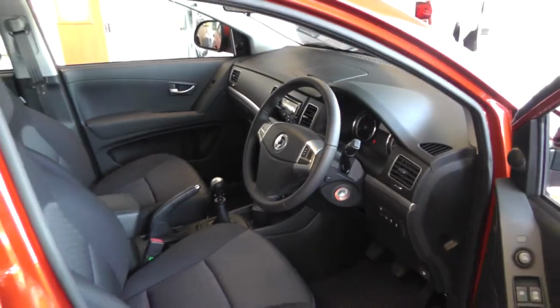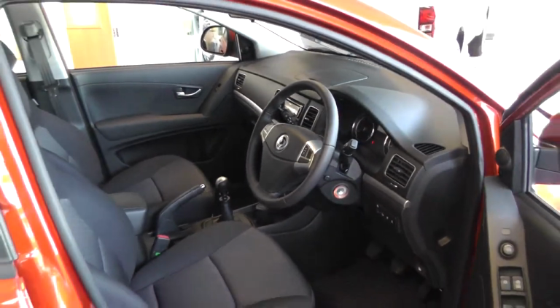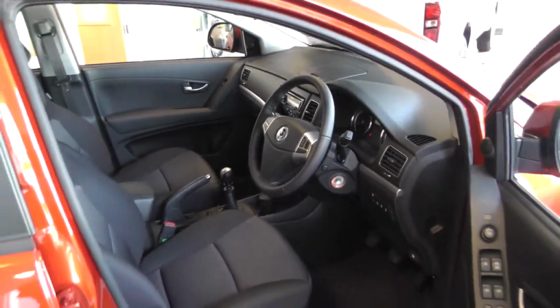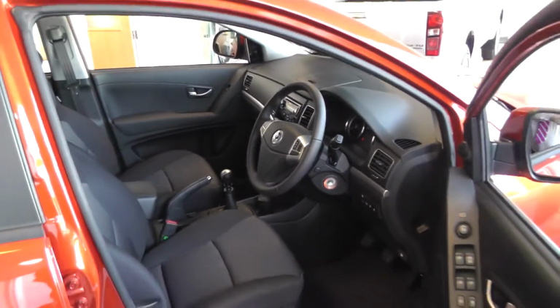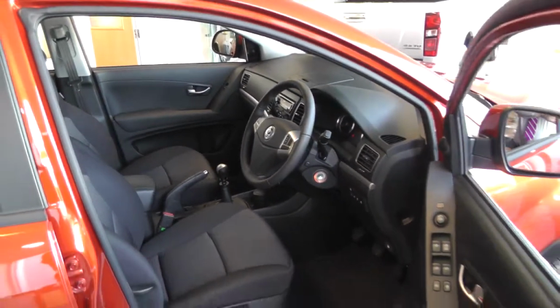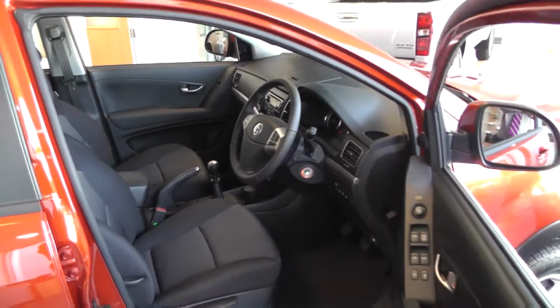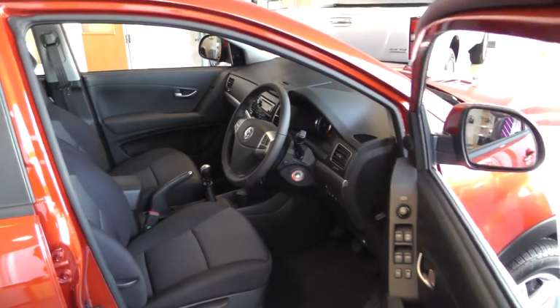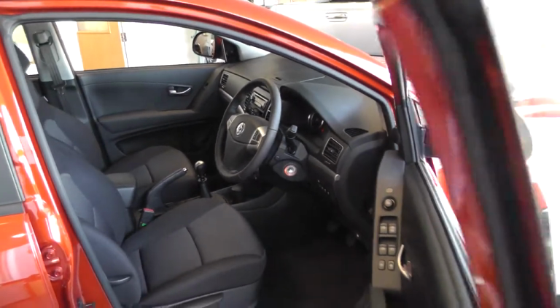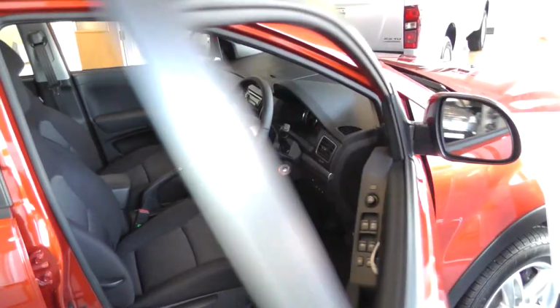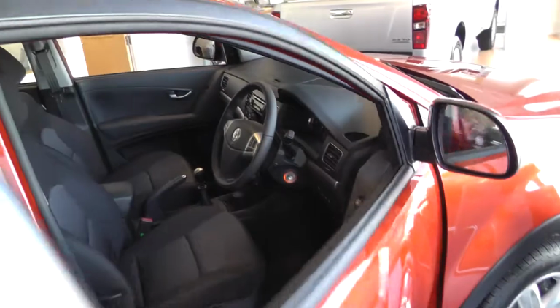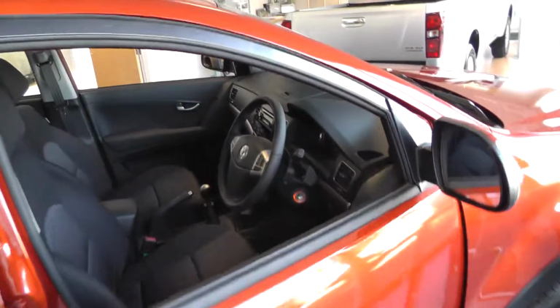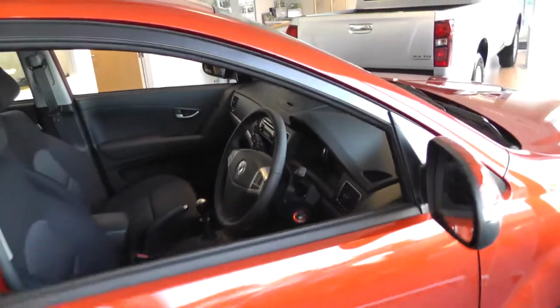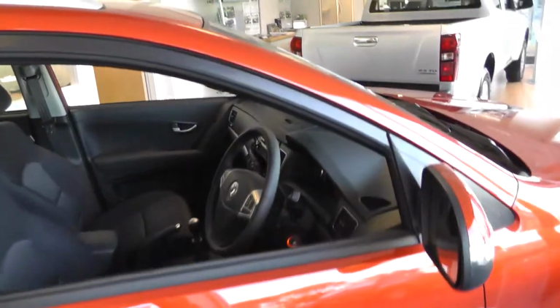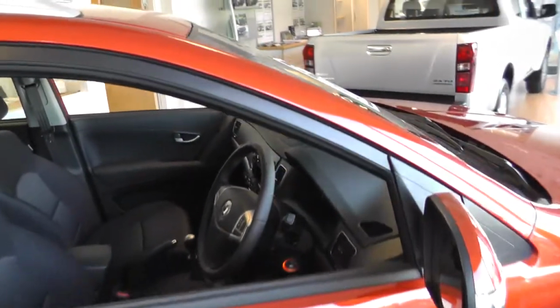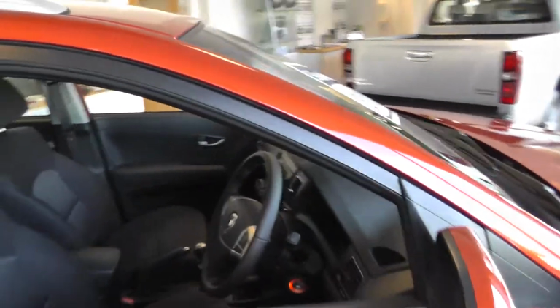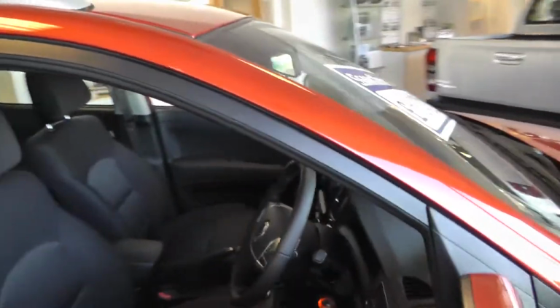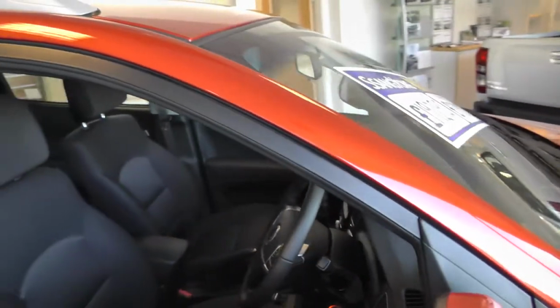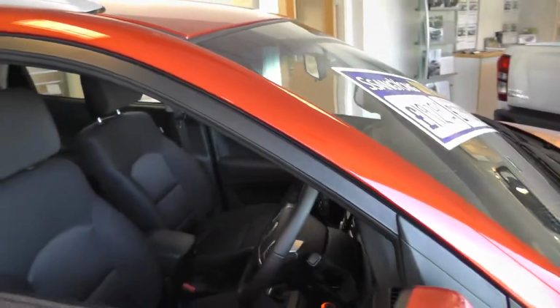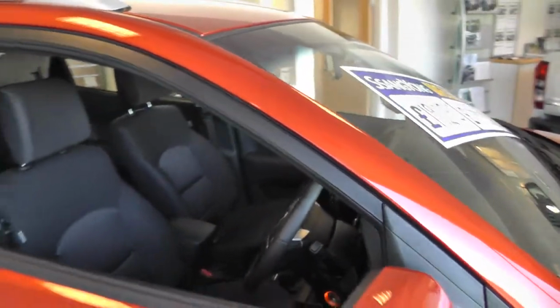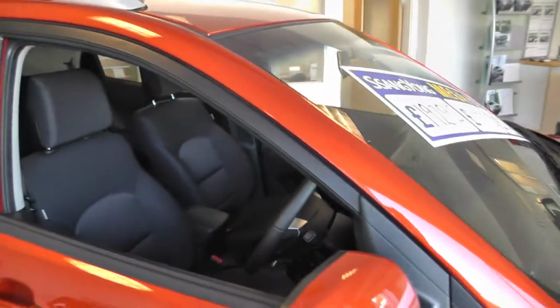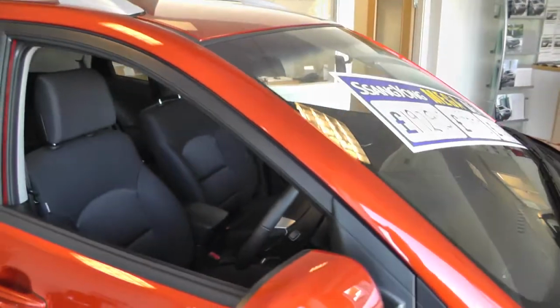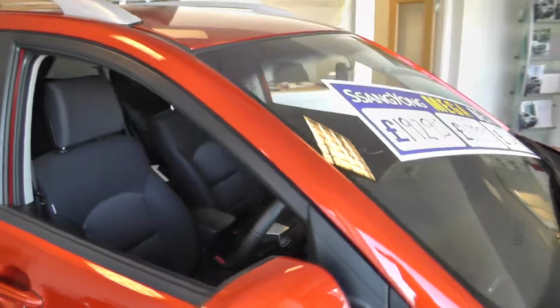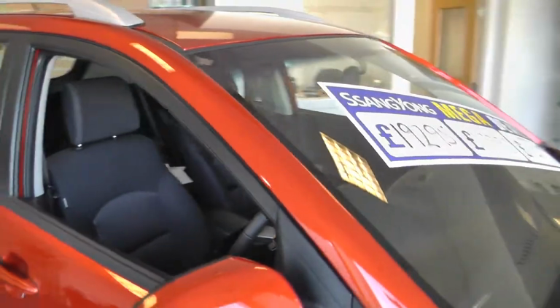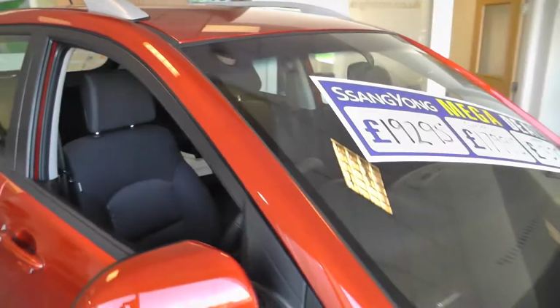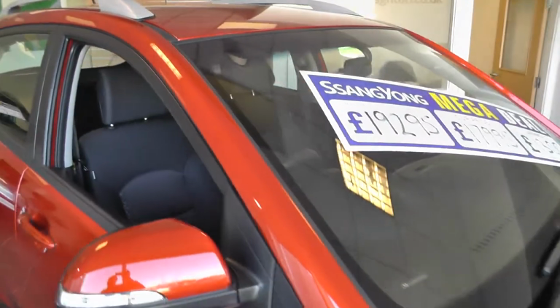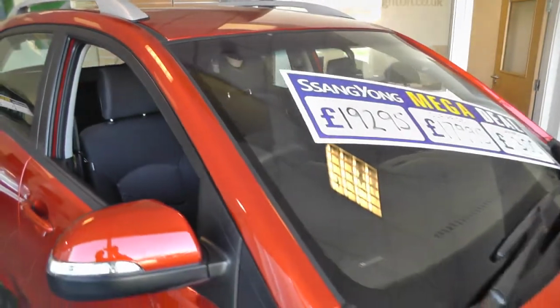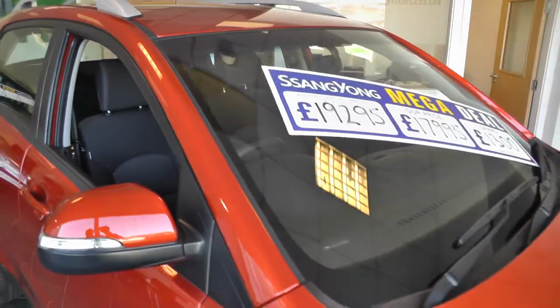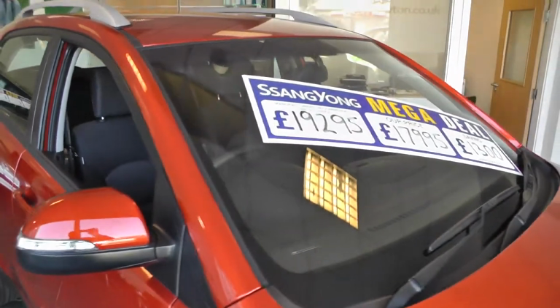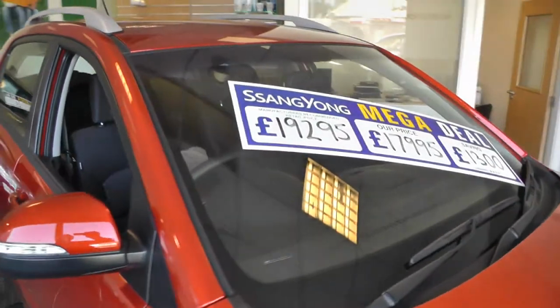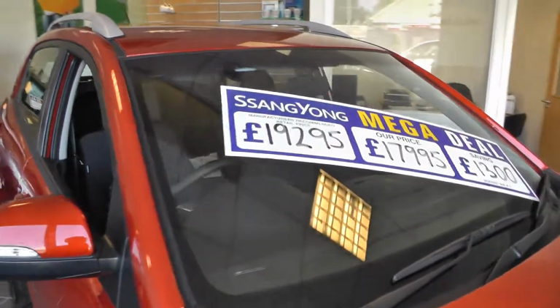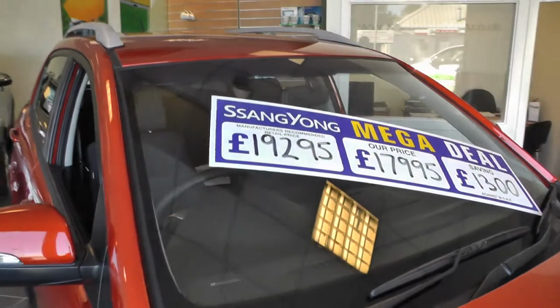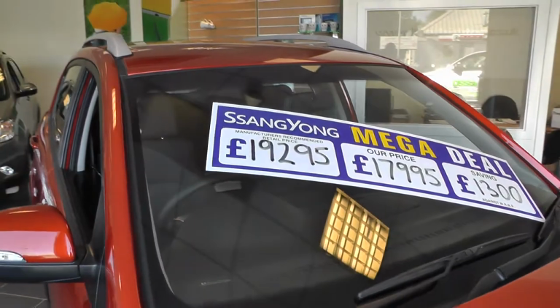This car is available to reserve online at www.brianleighton.co.uk. If you choose to reserve this car online, you'll receive a £100 discount.